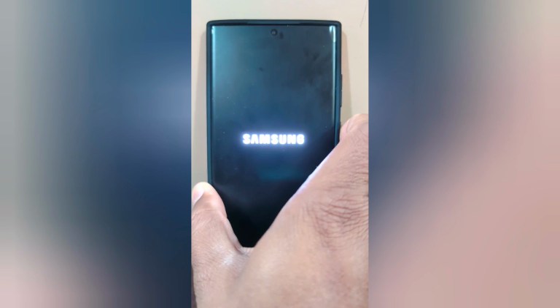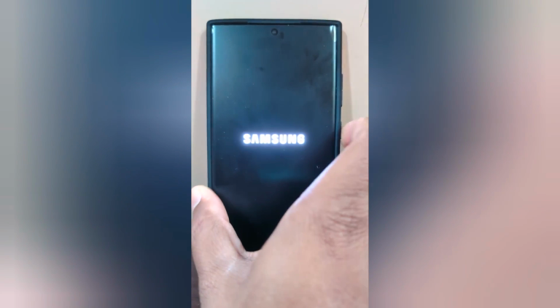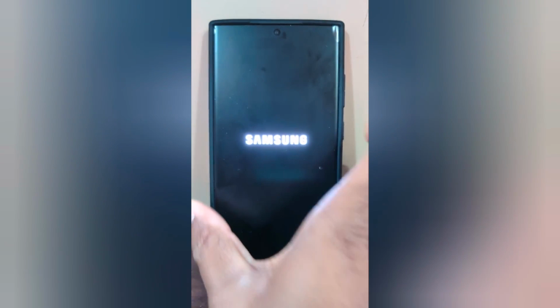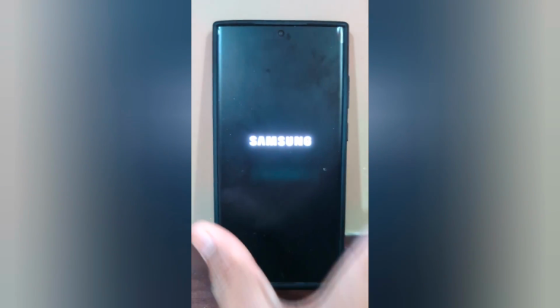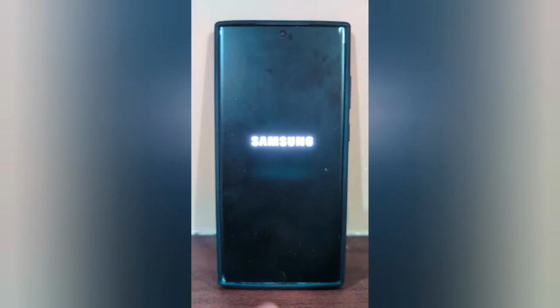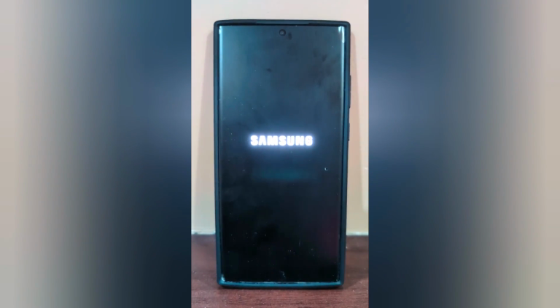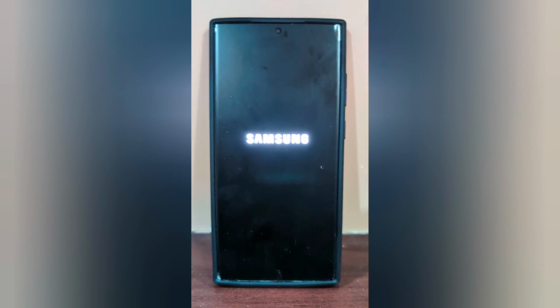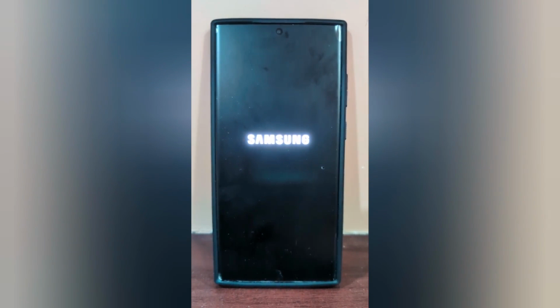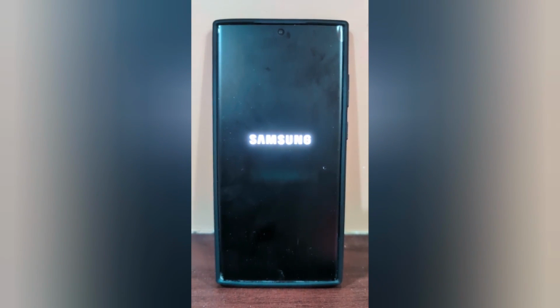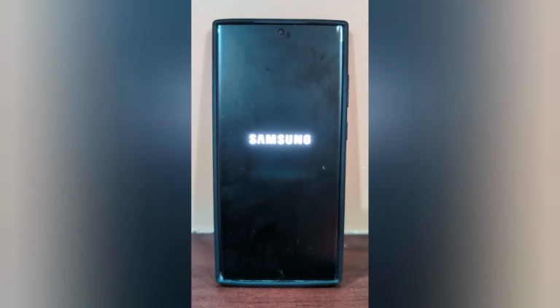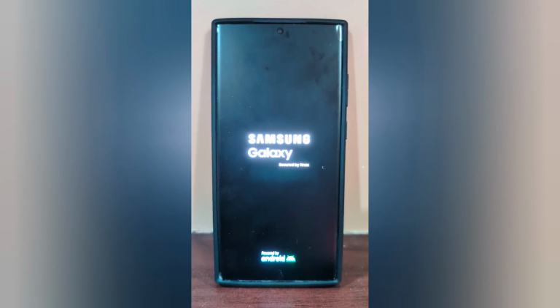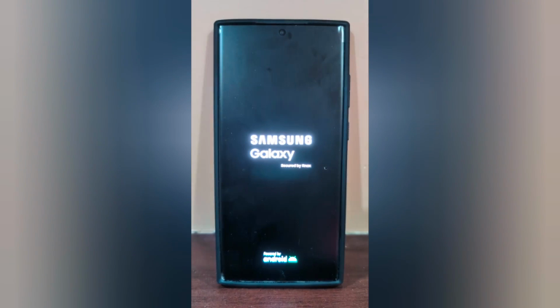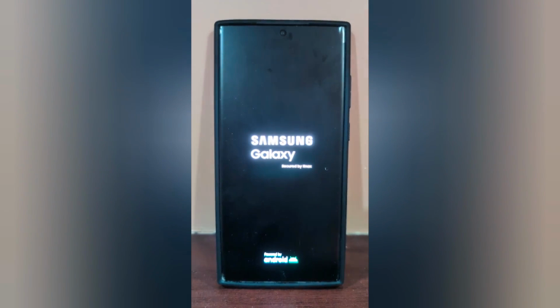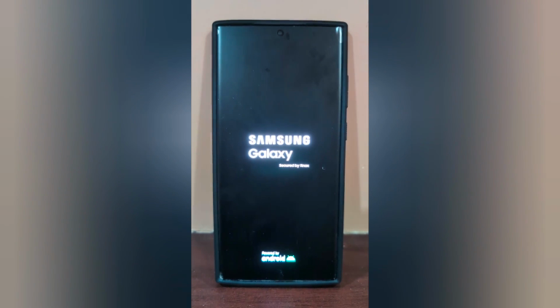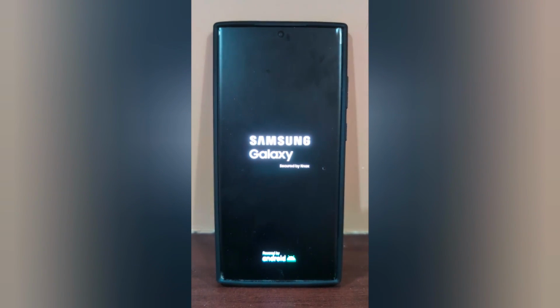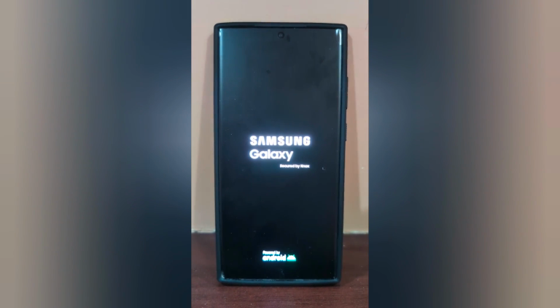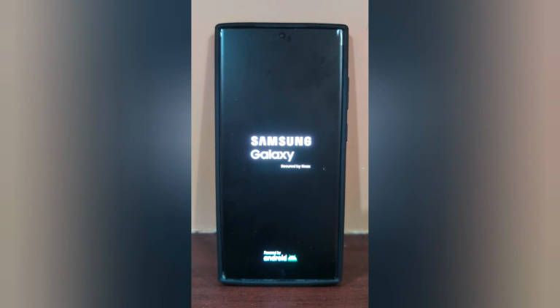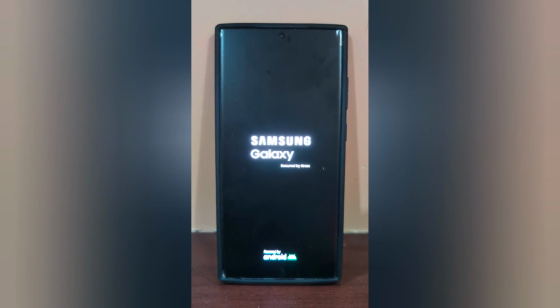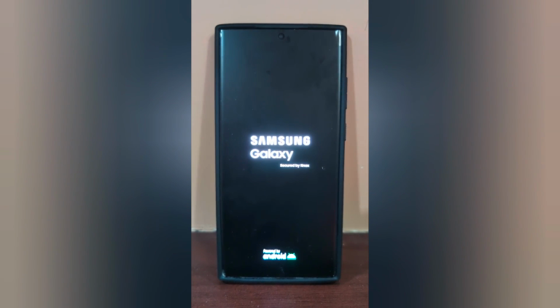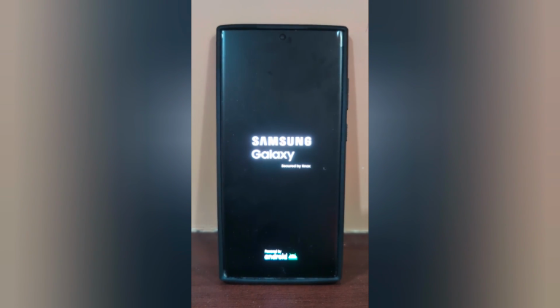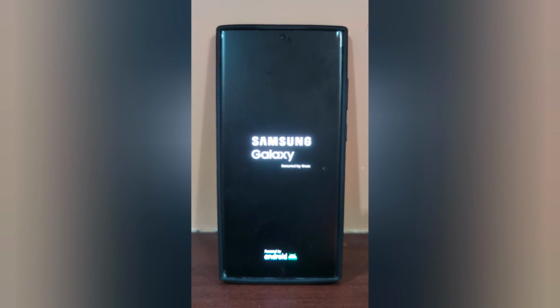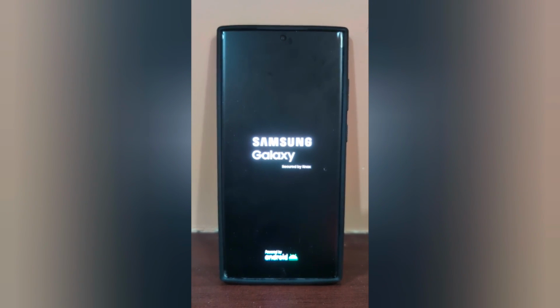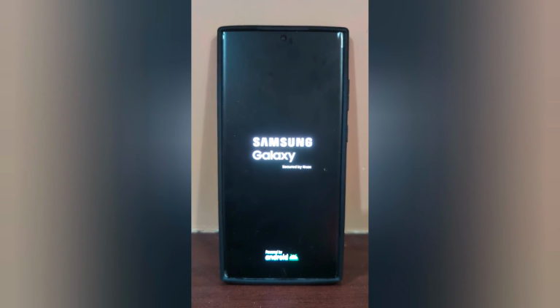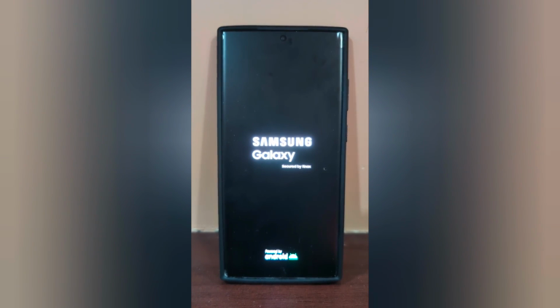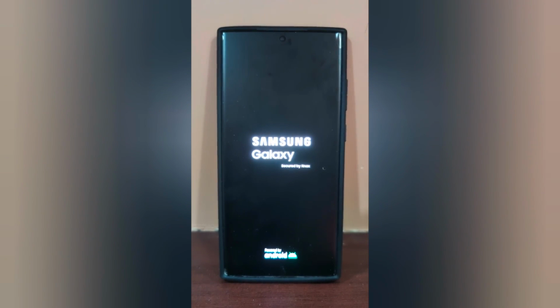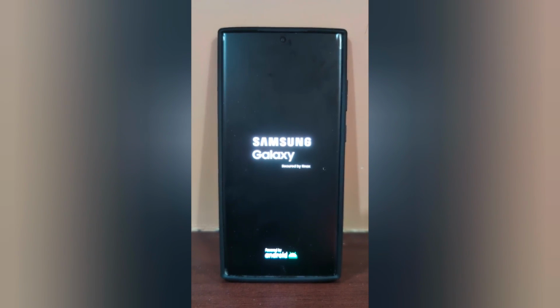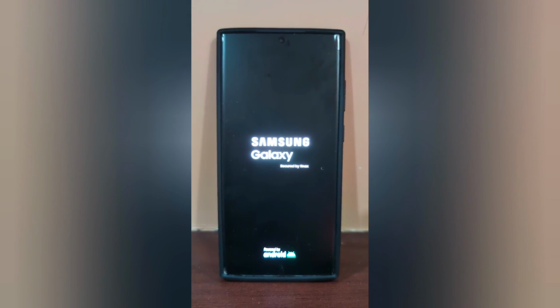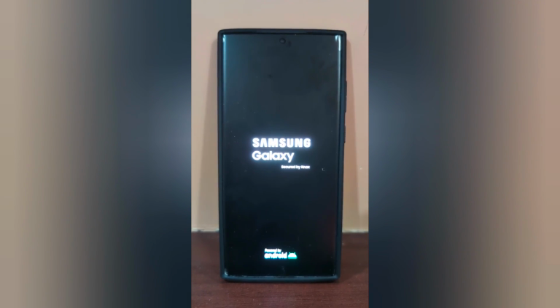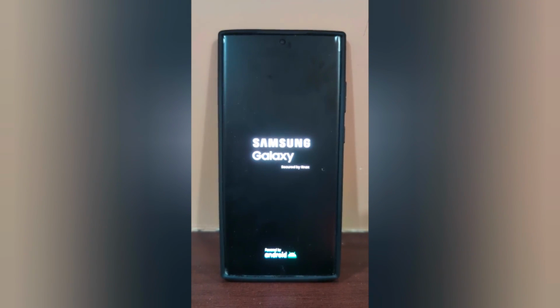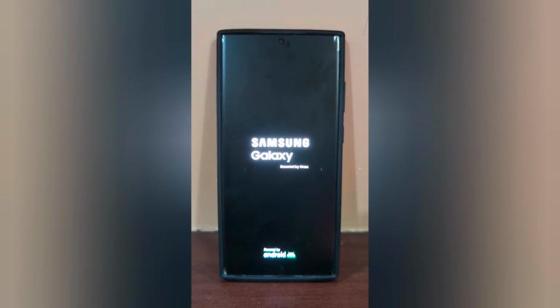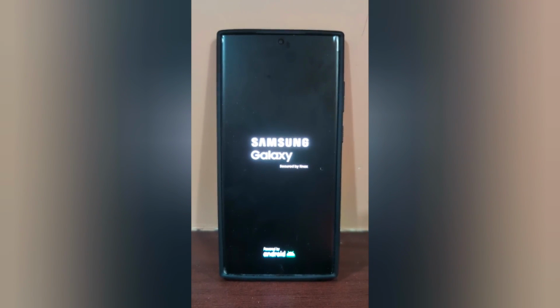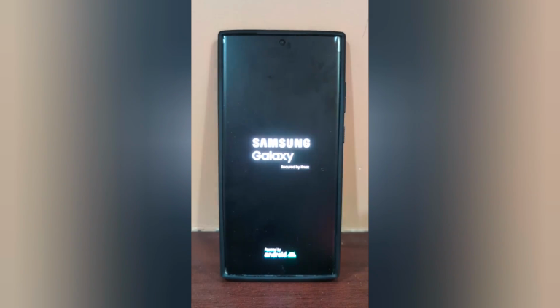To turn on your Samsung device again, press the power button. That's it. Please like it and share it.